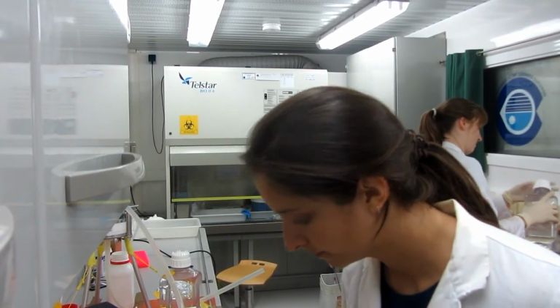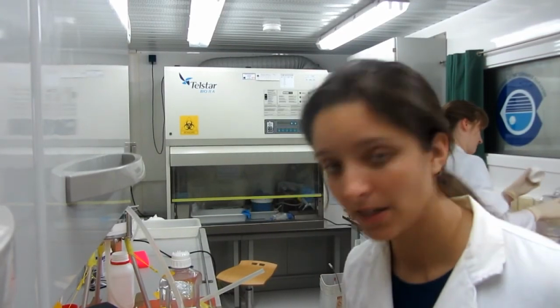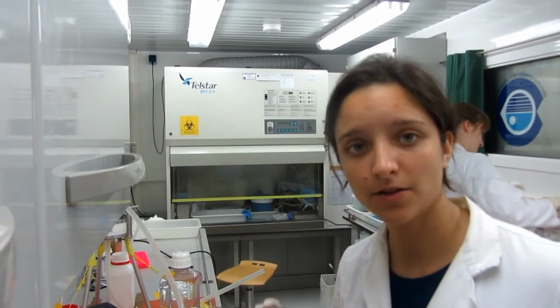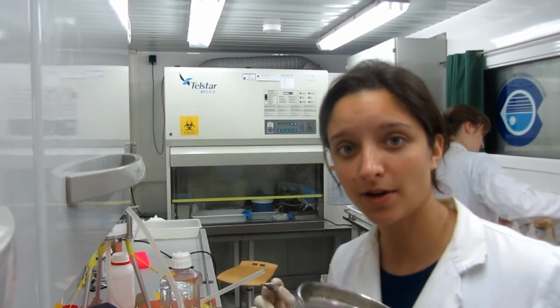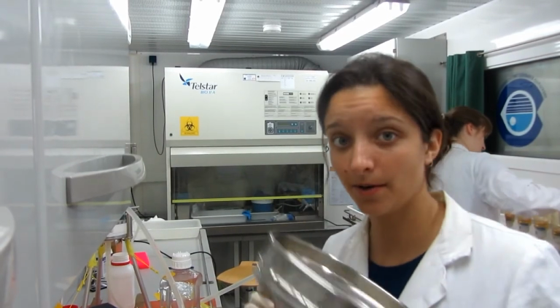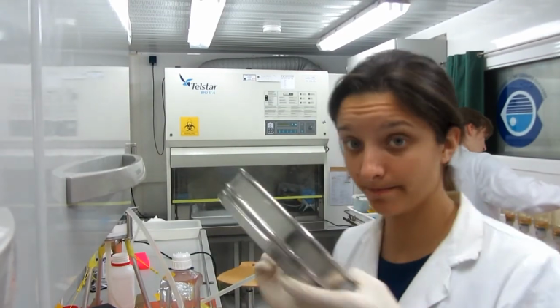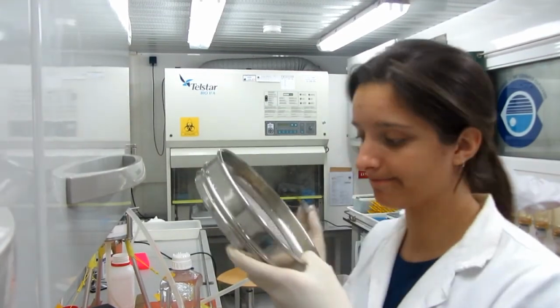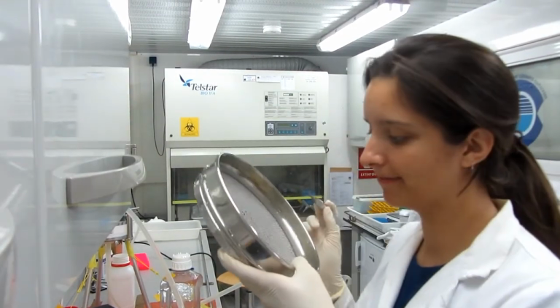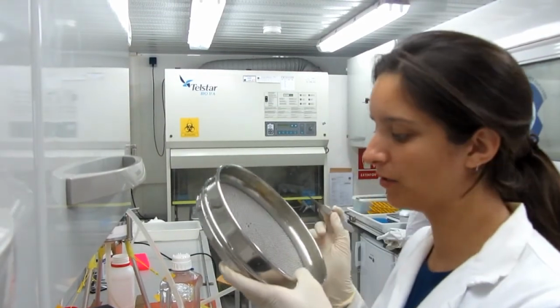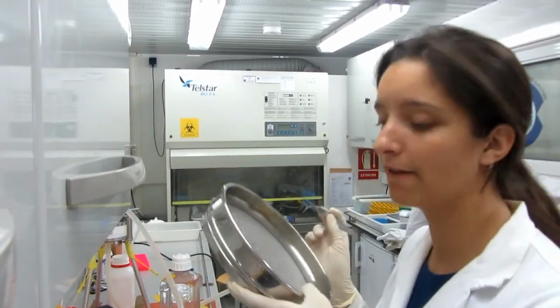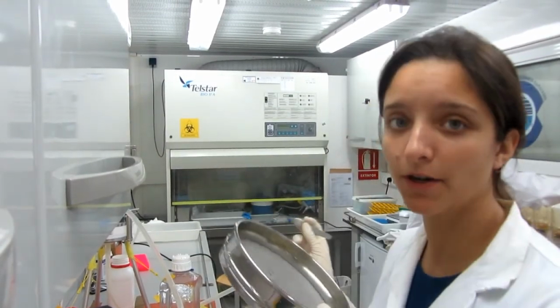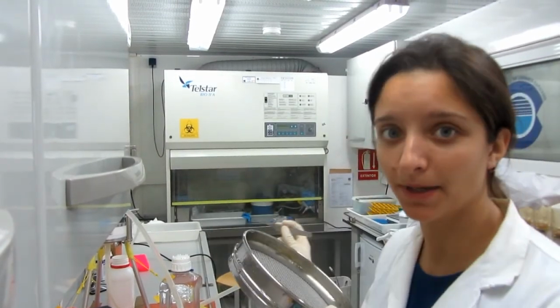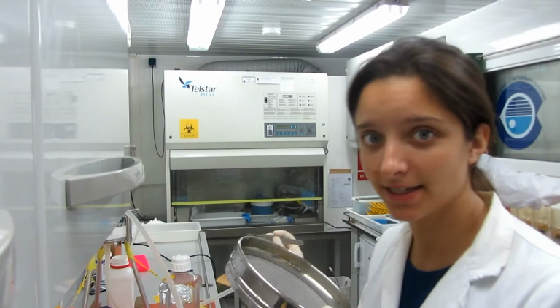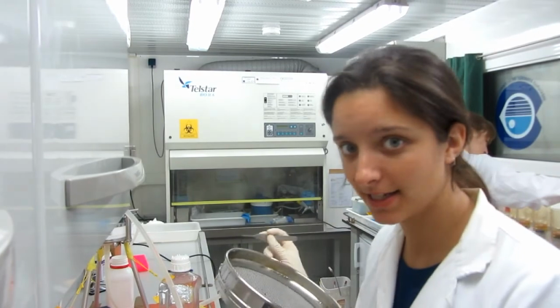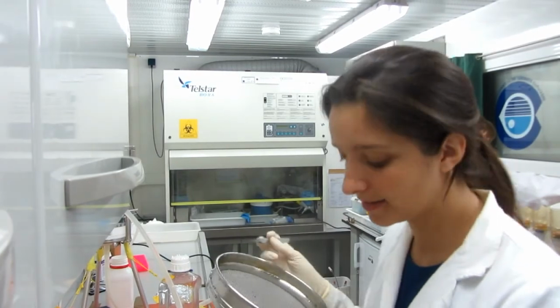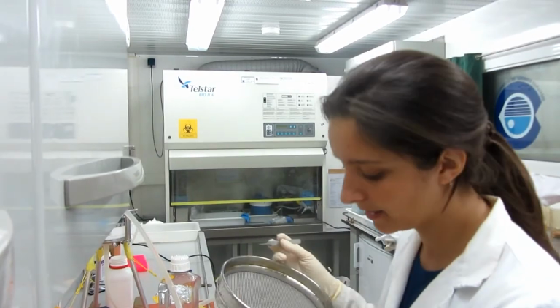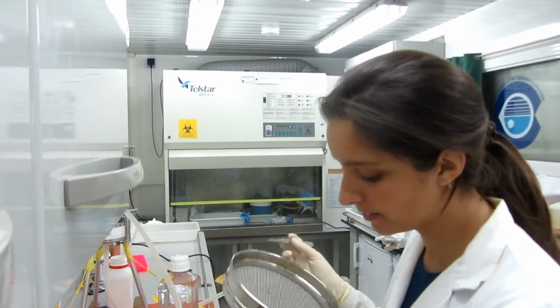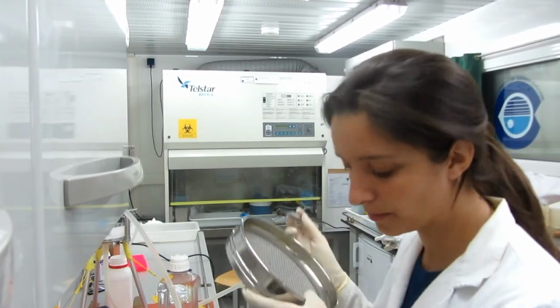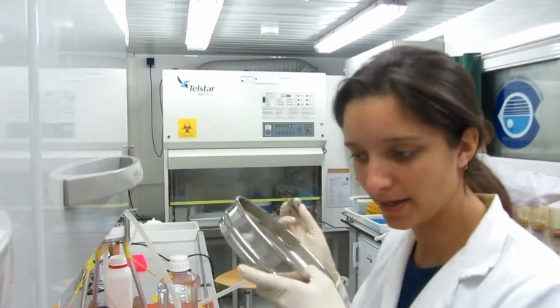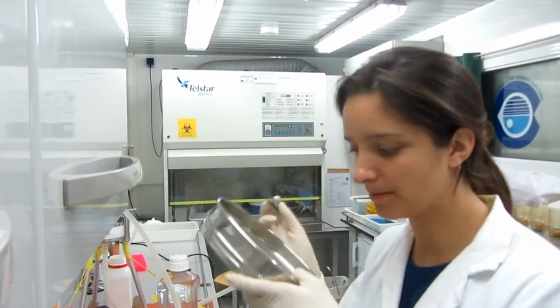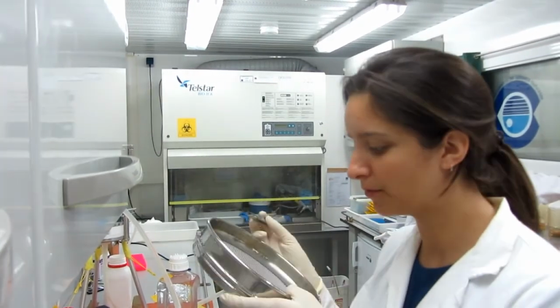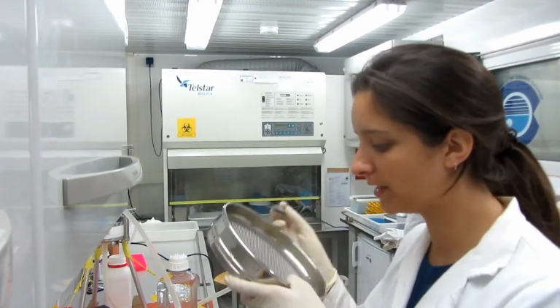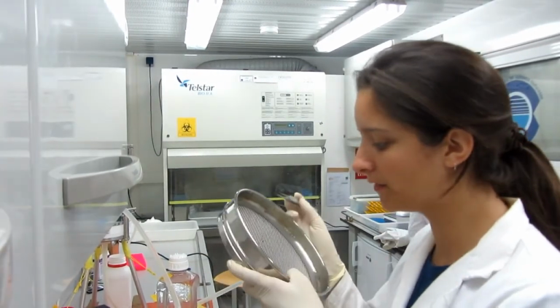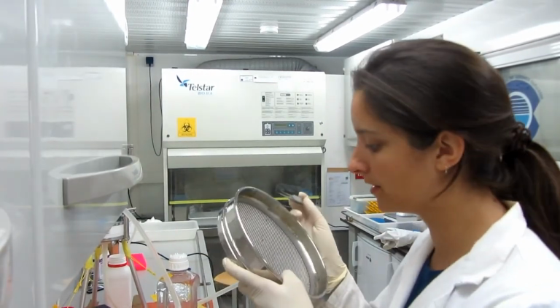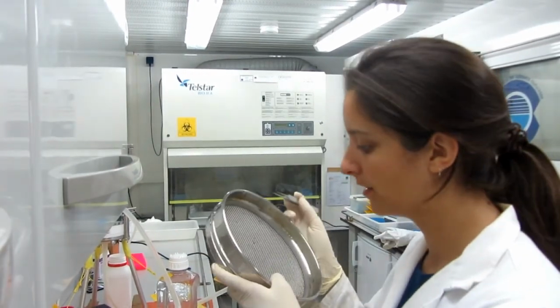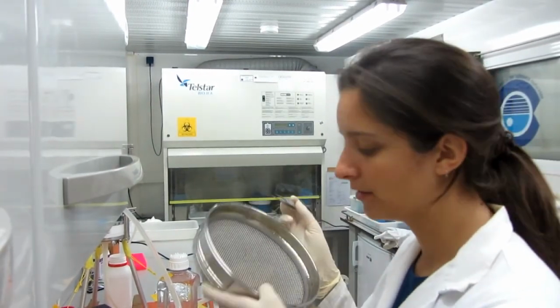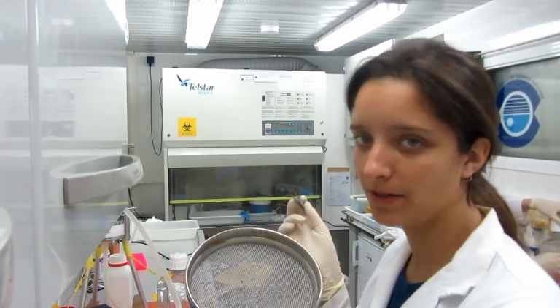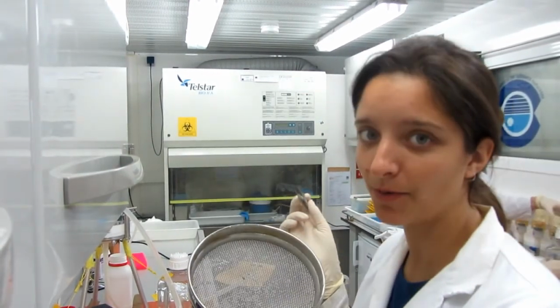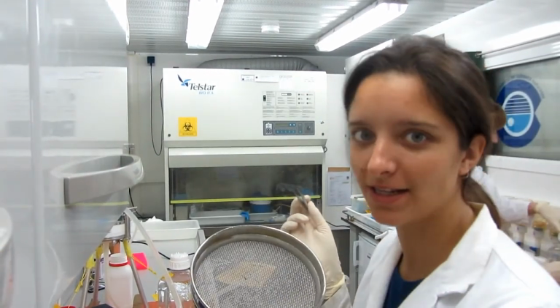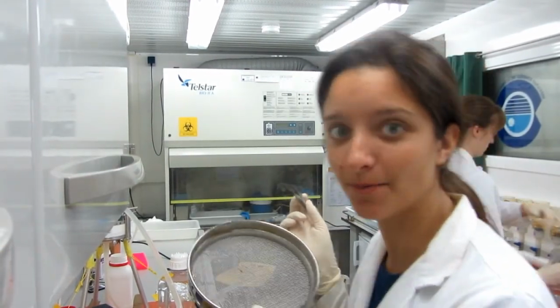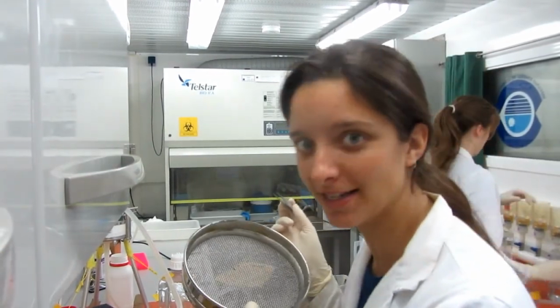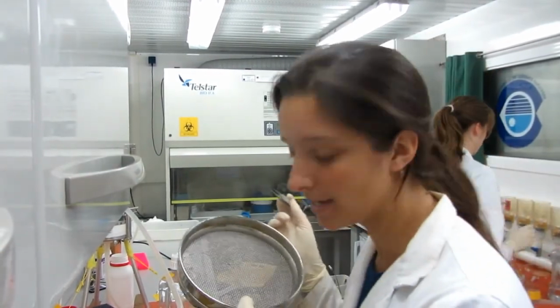Now I'm looking for the plastics here. We've put them through sieves to separate them by size.